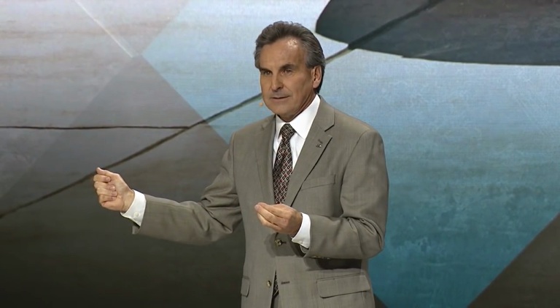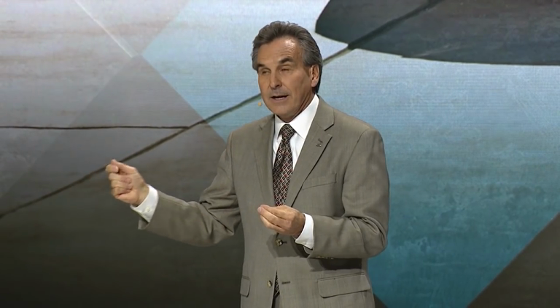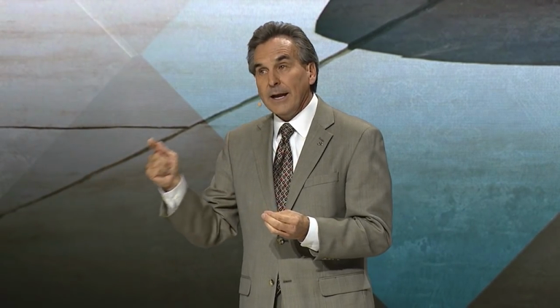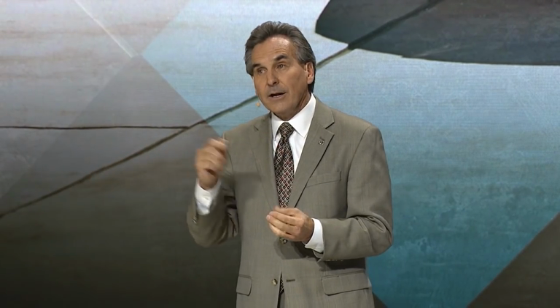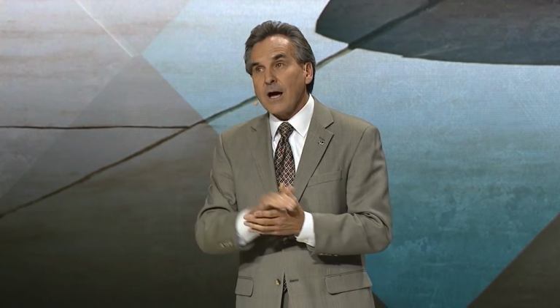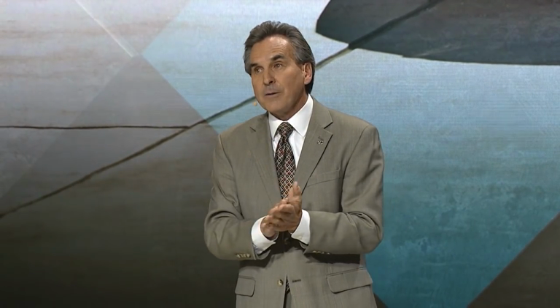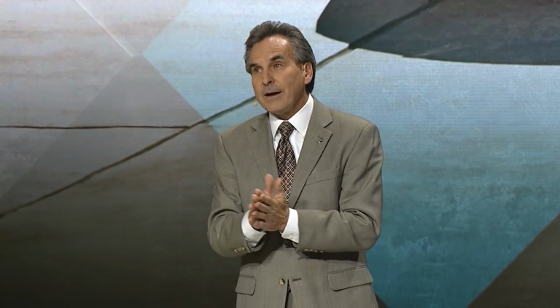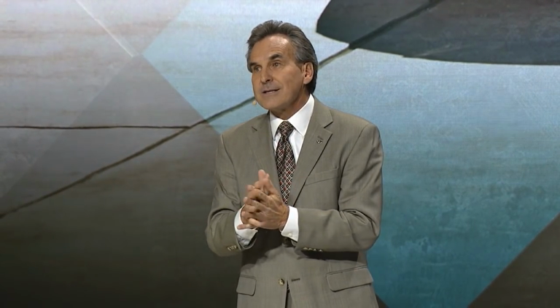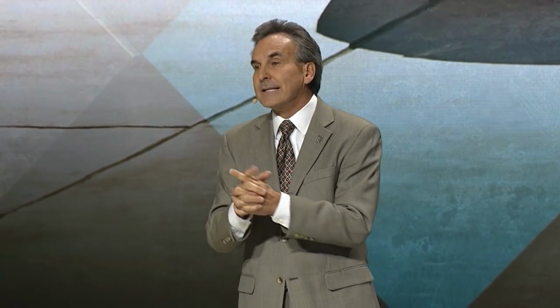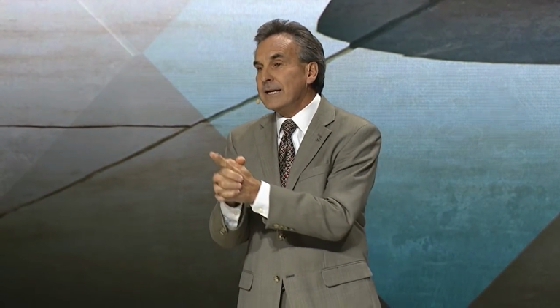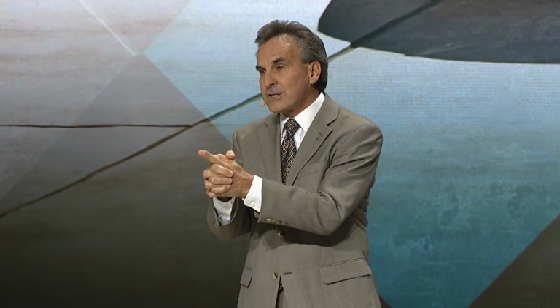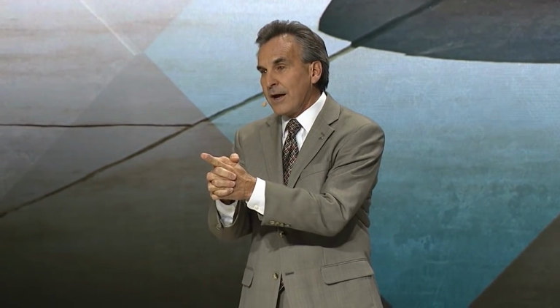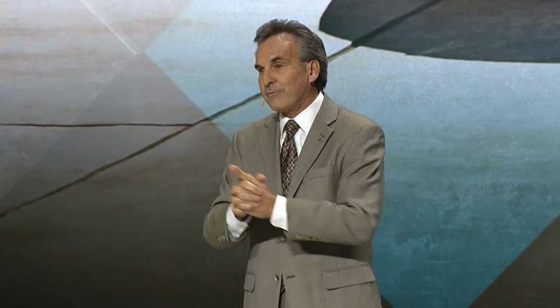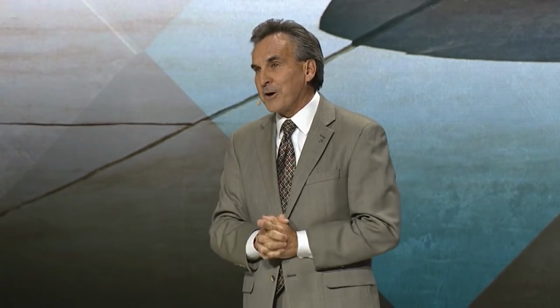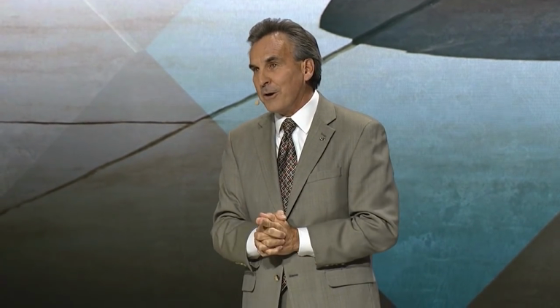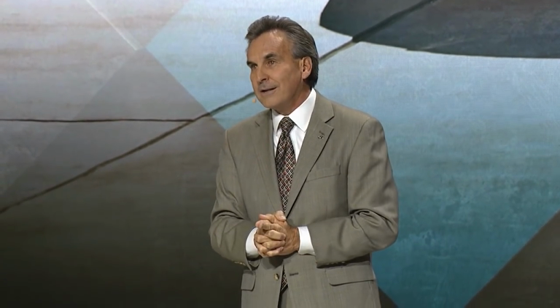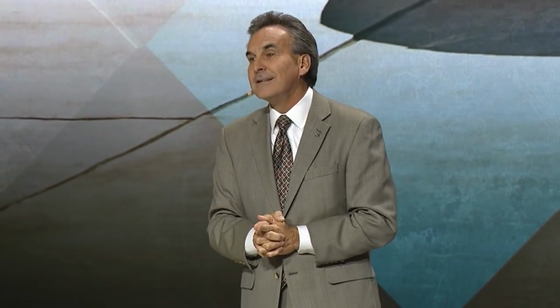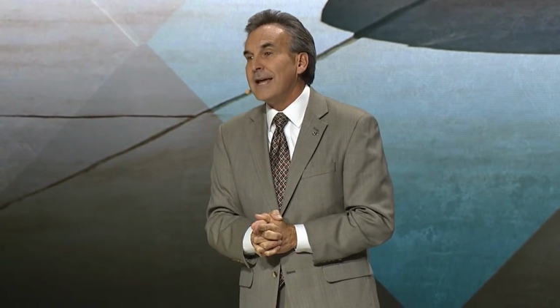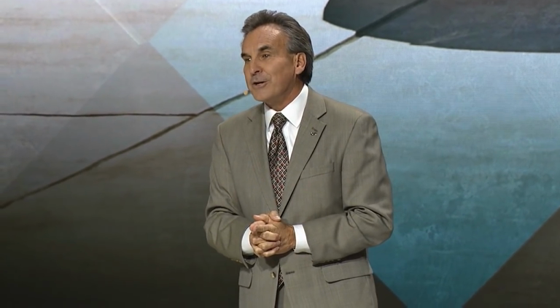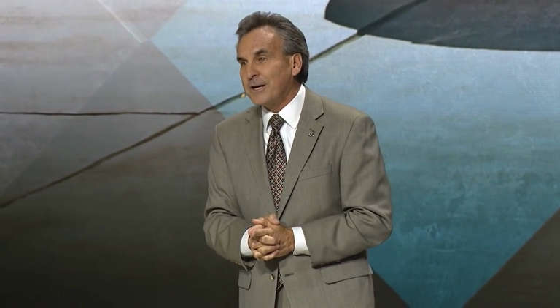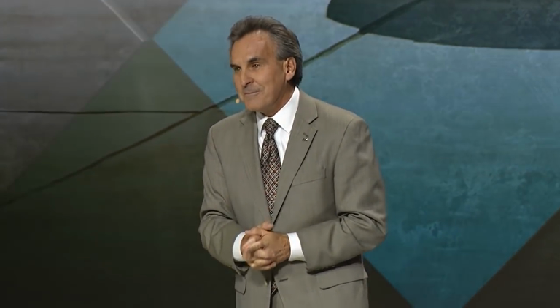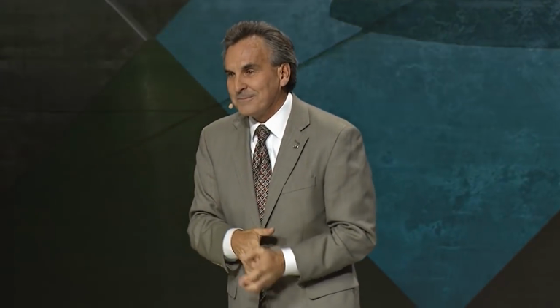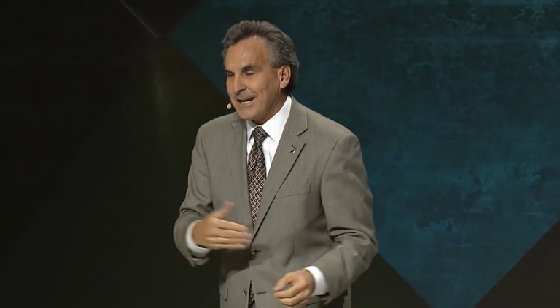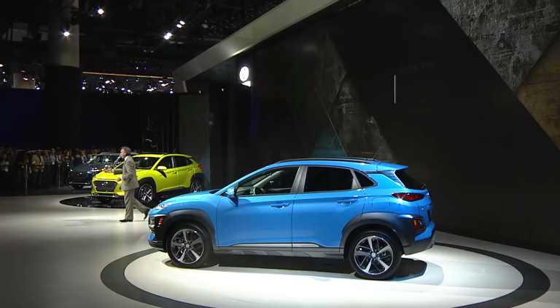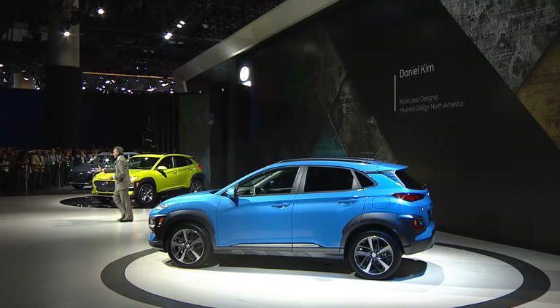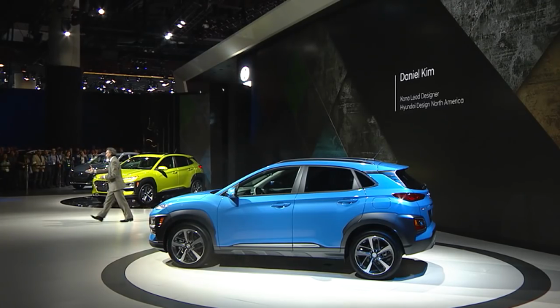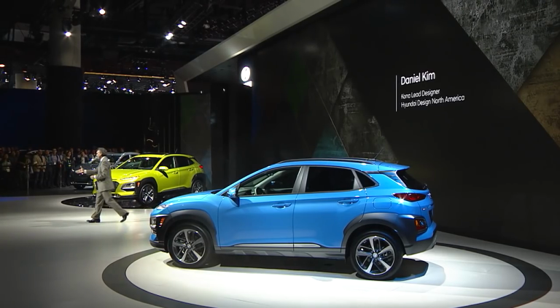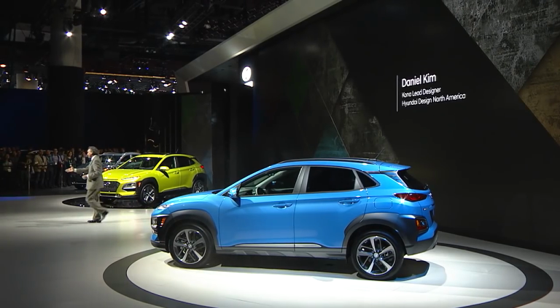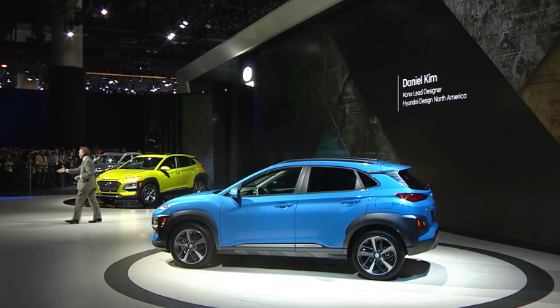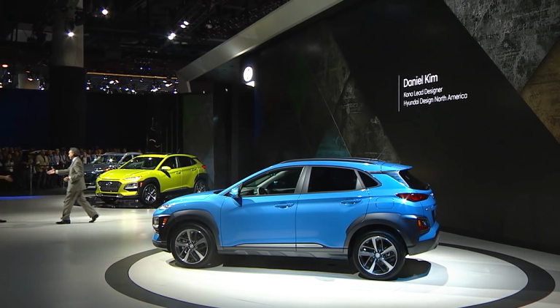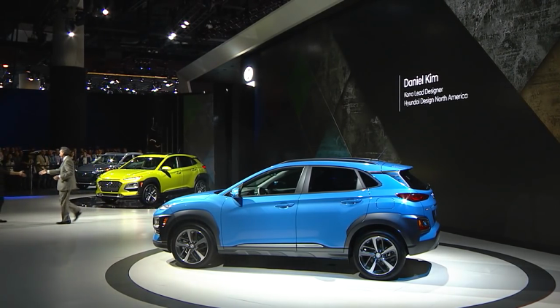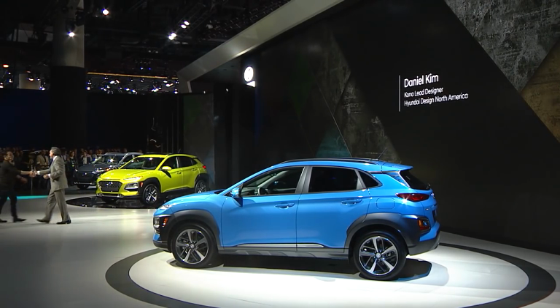Here to talk about the design is the lead designer for Kona, Daniel Kim.